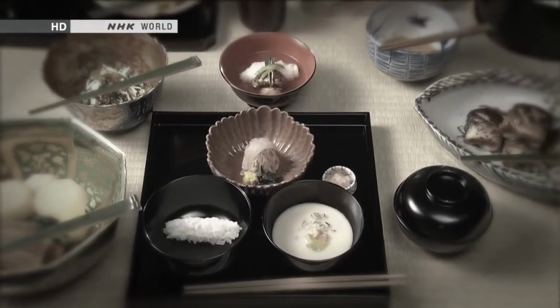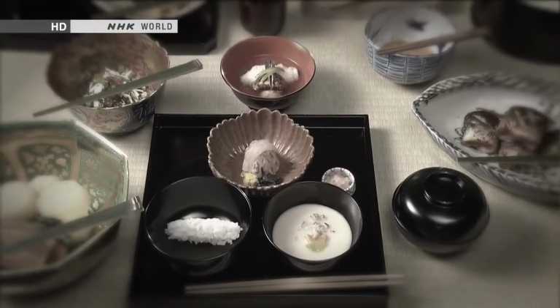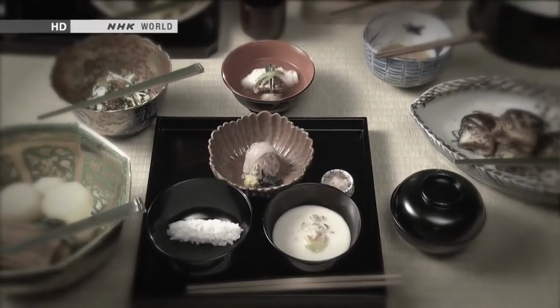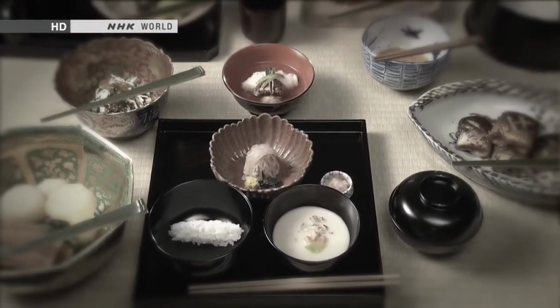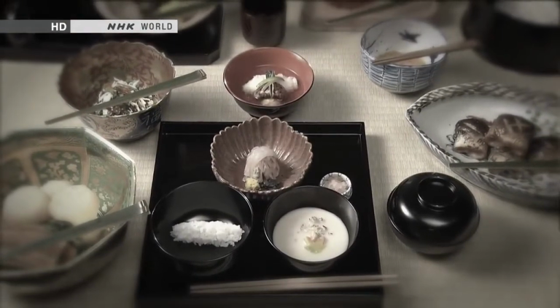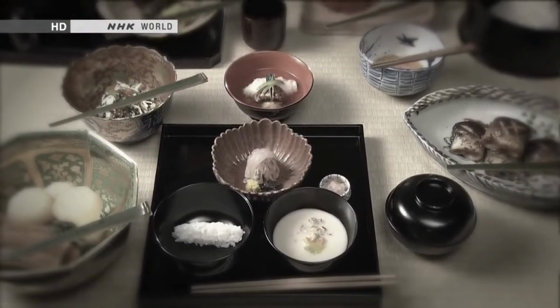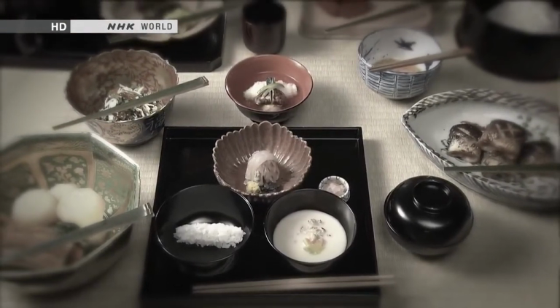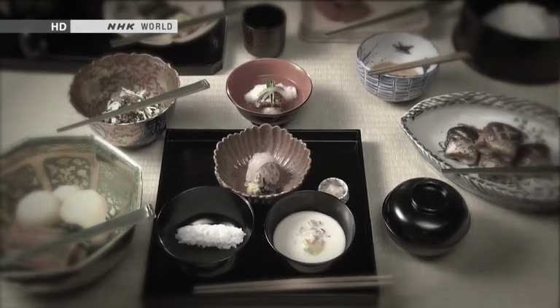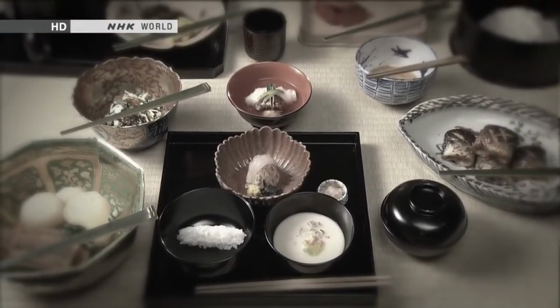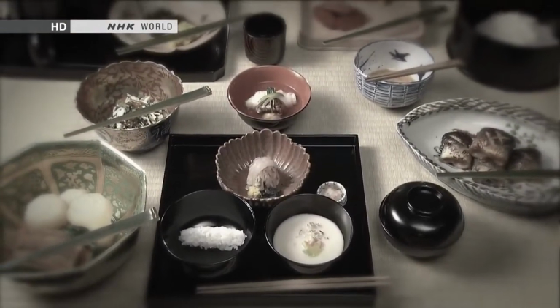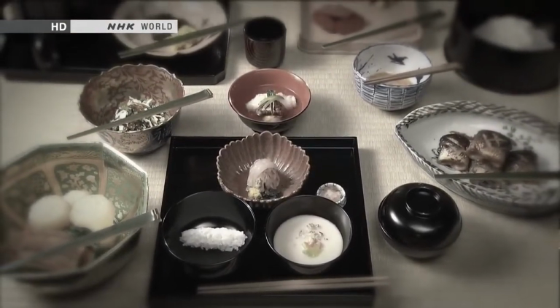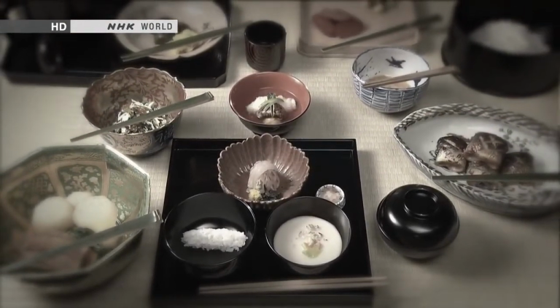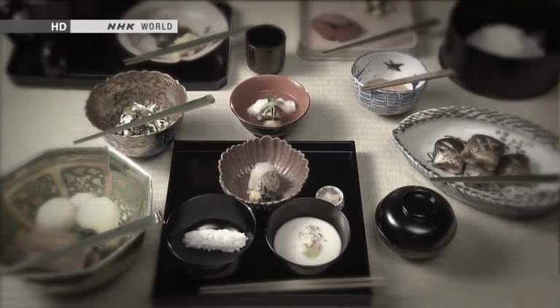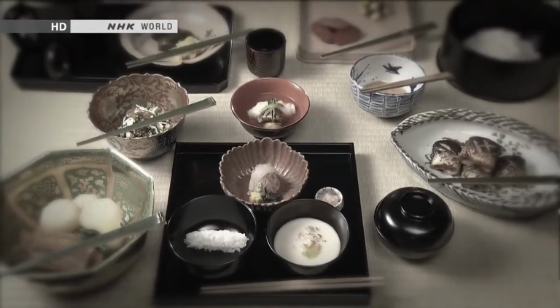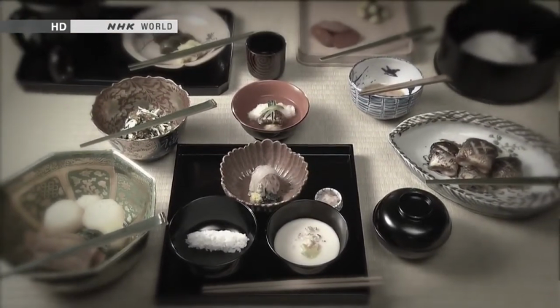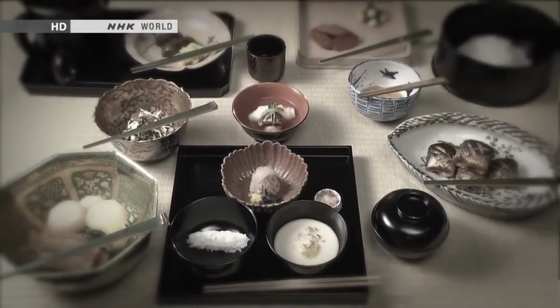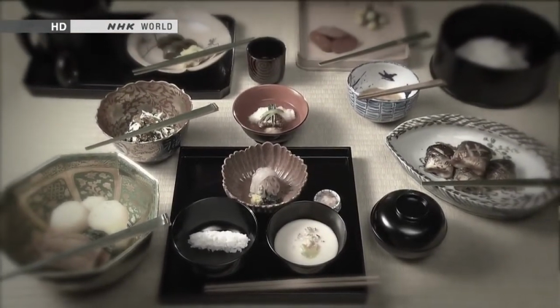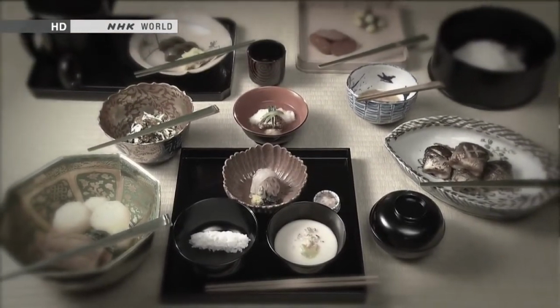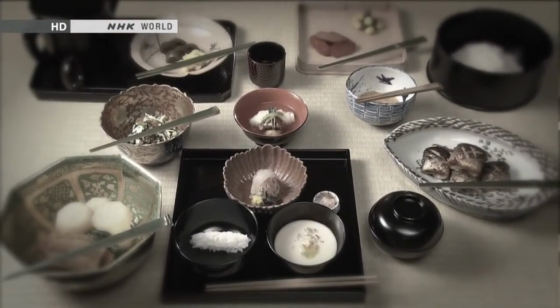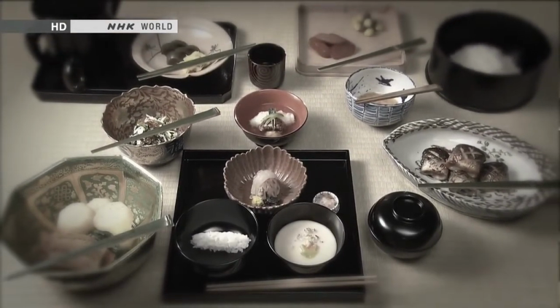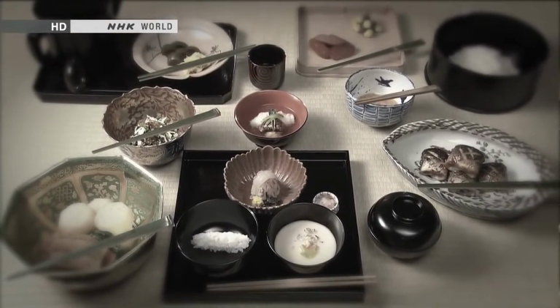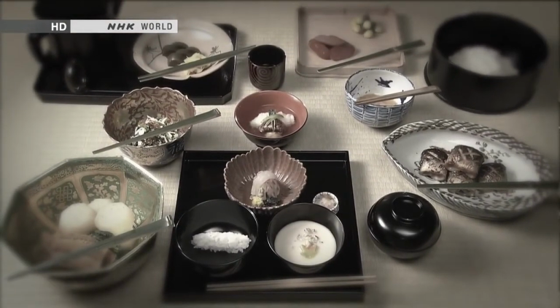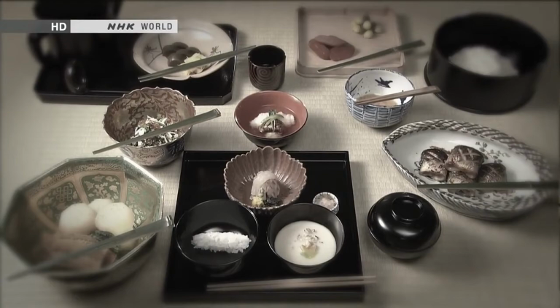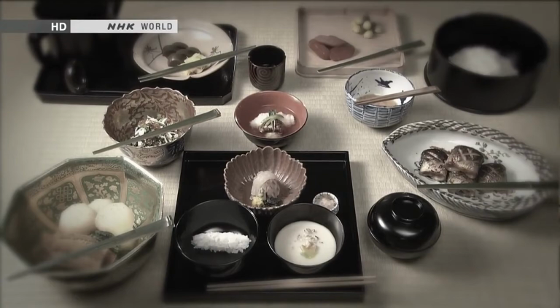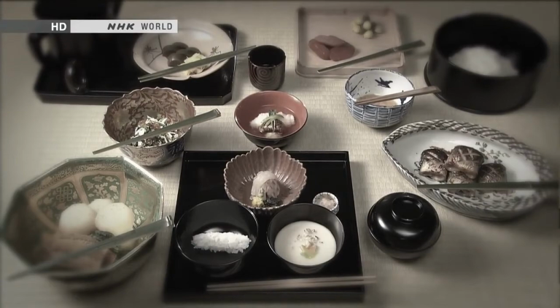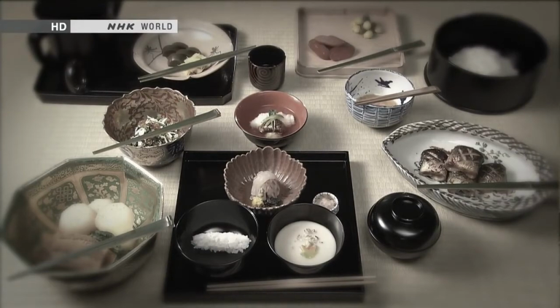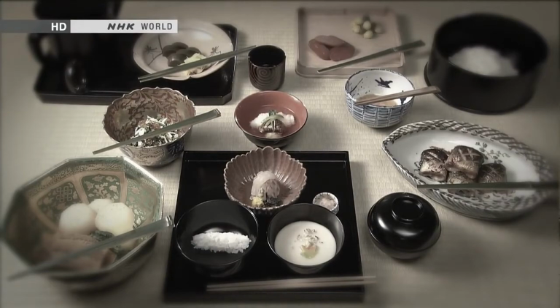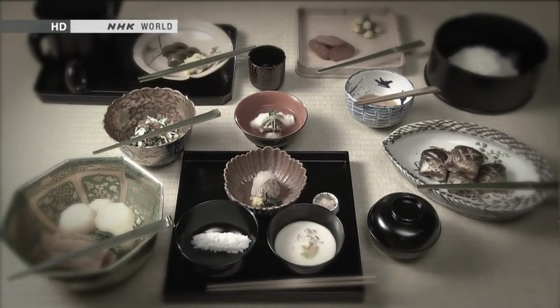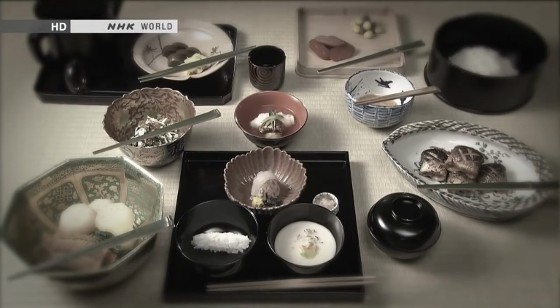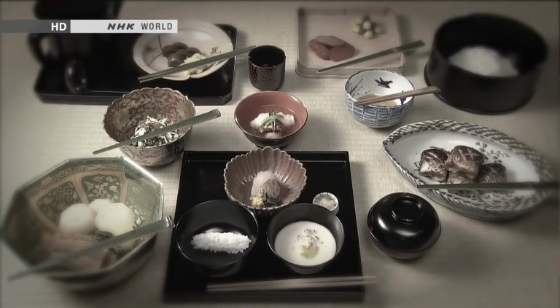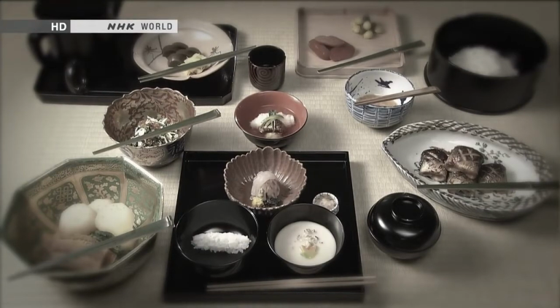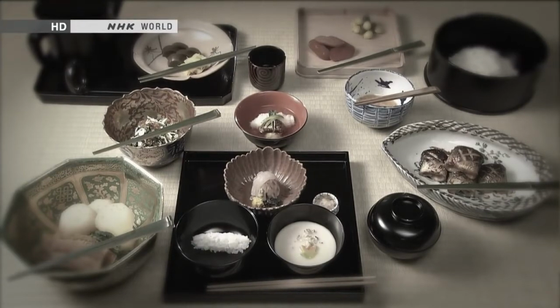Because the portions of each dish are so small, you can sample a wide variety of ingredients and preparations in a single meal.